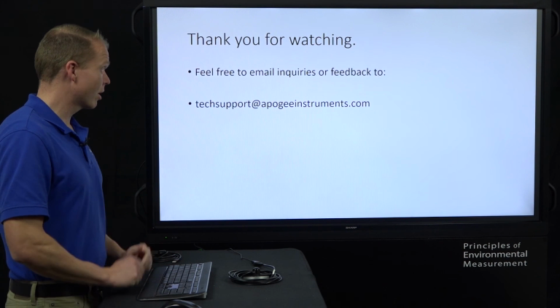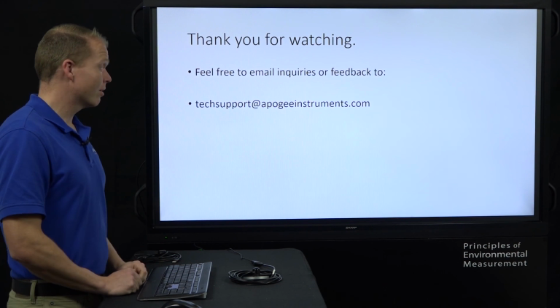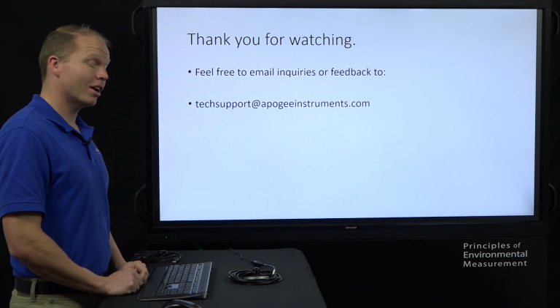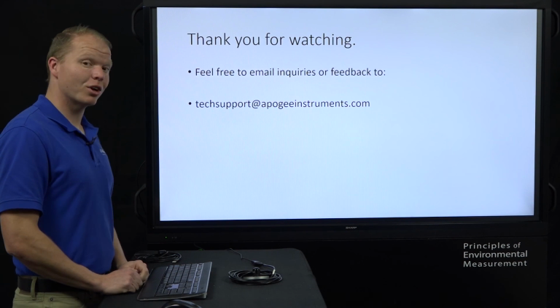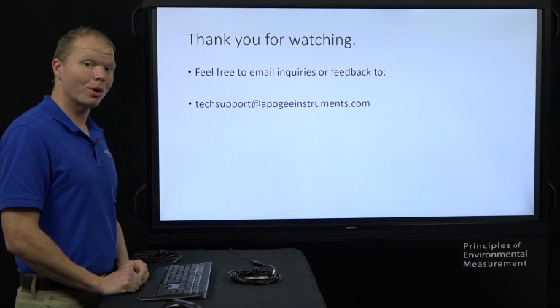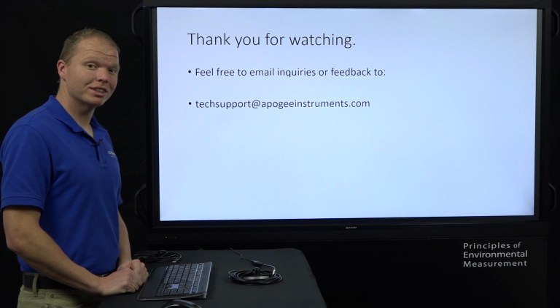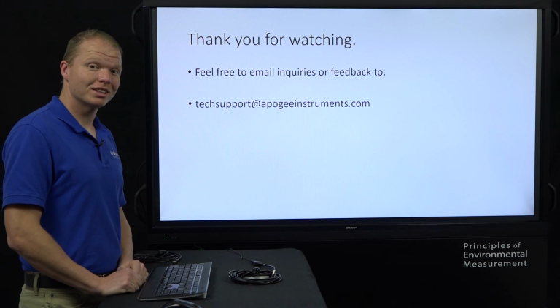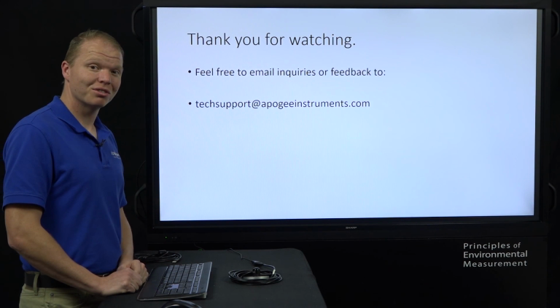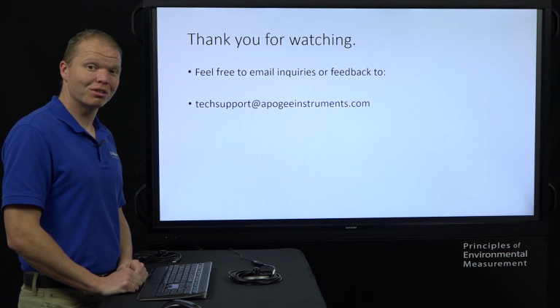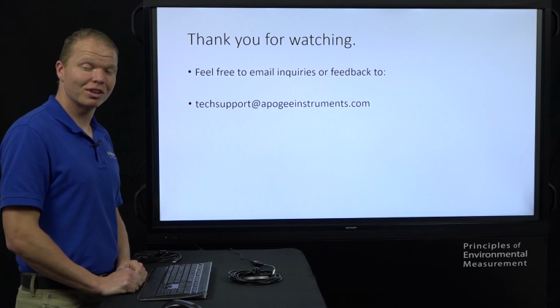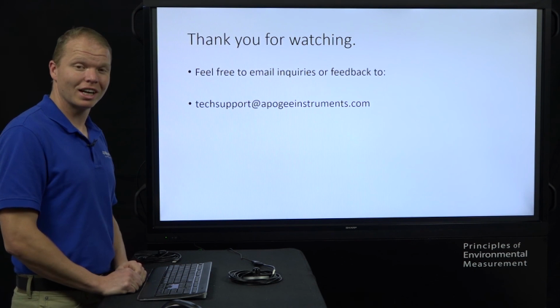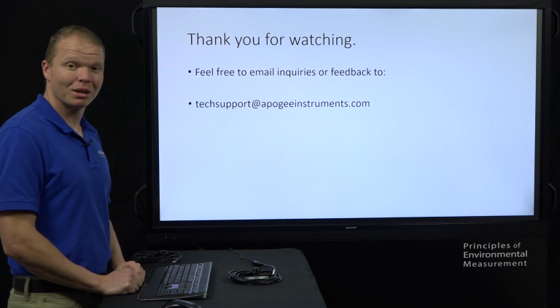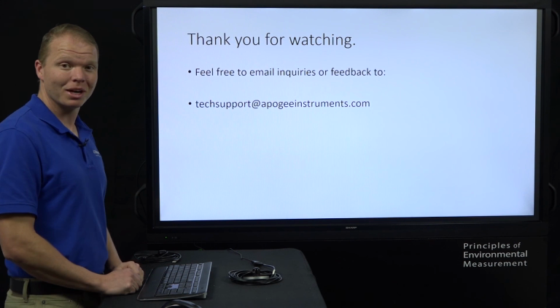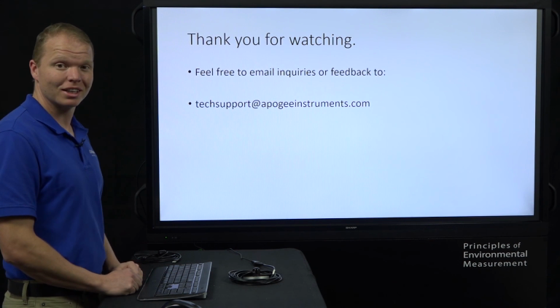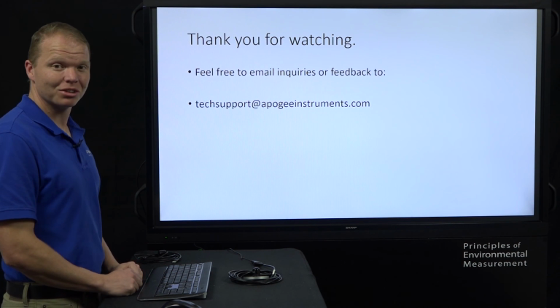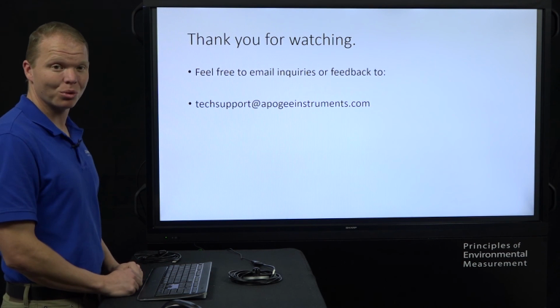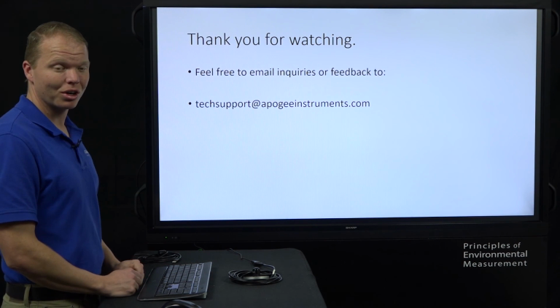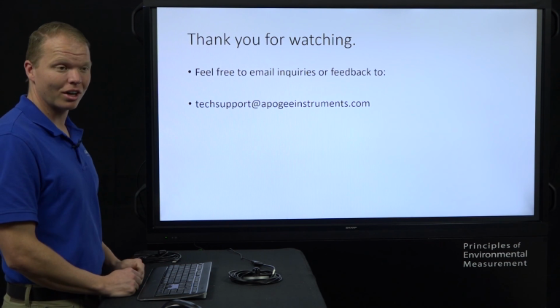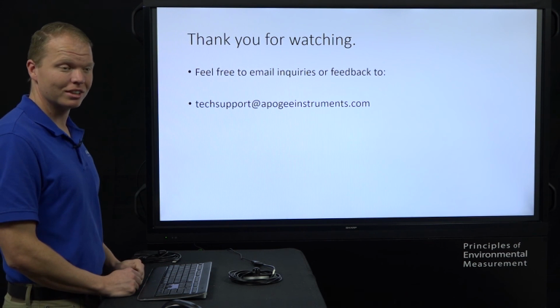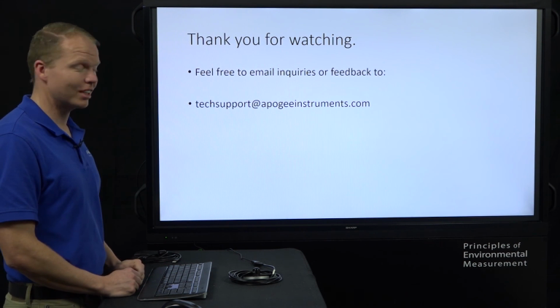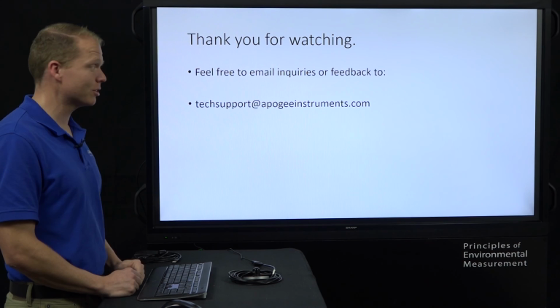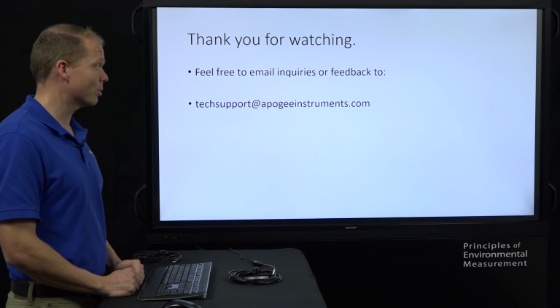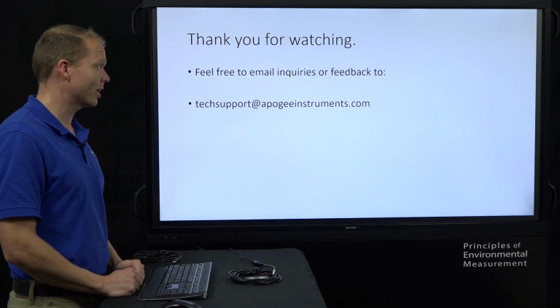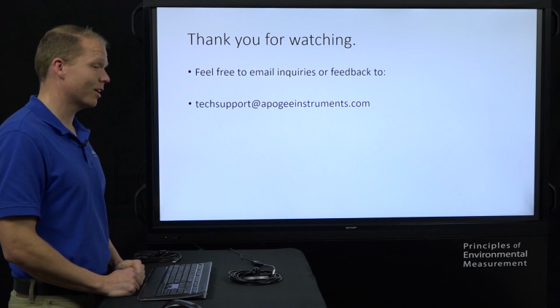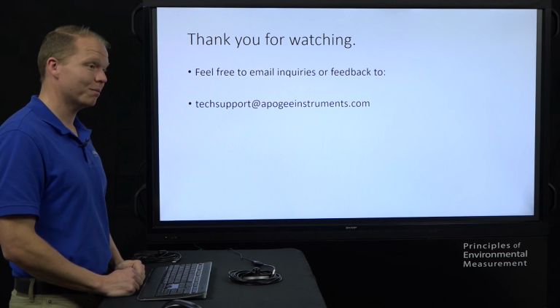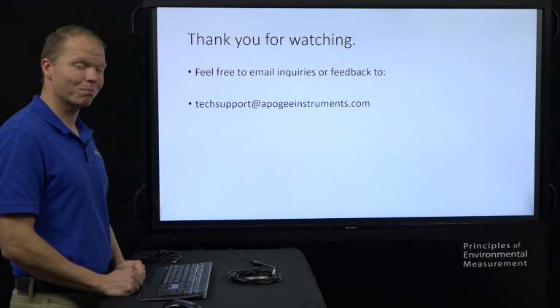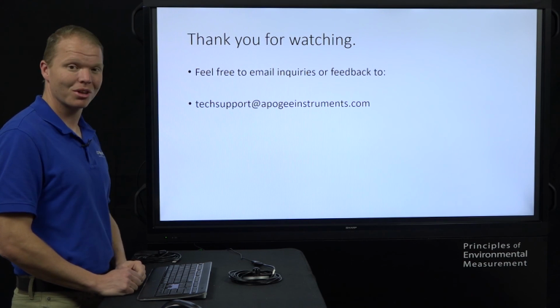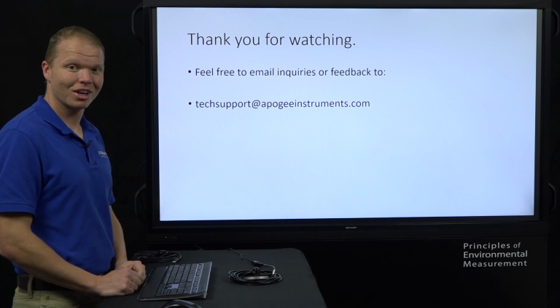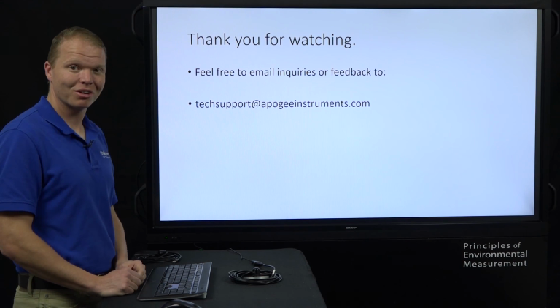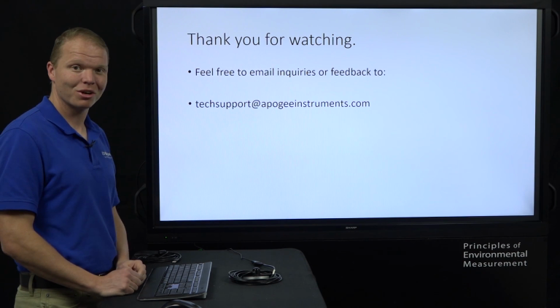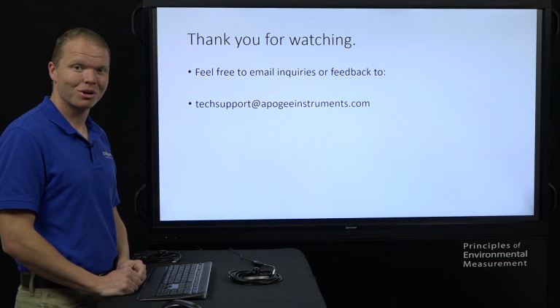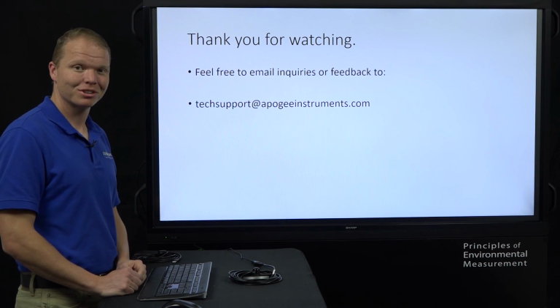If you have any questions, feel free to email us or call us at tech support. Thank you very much.